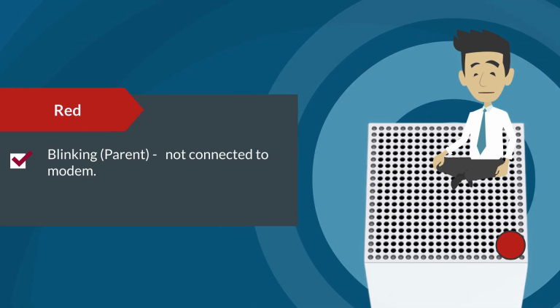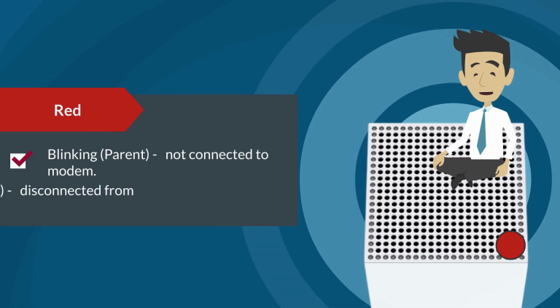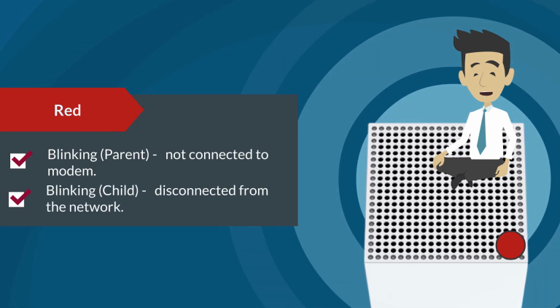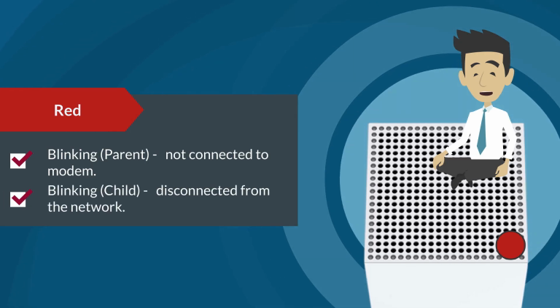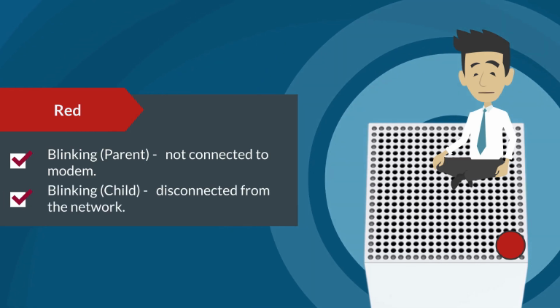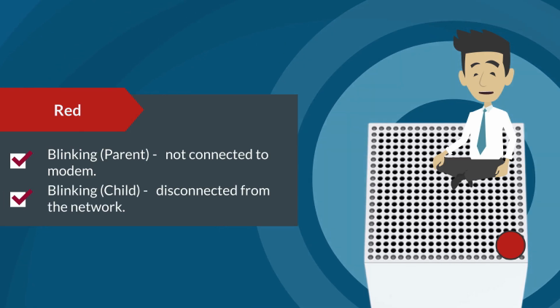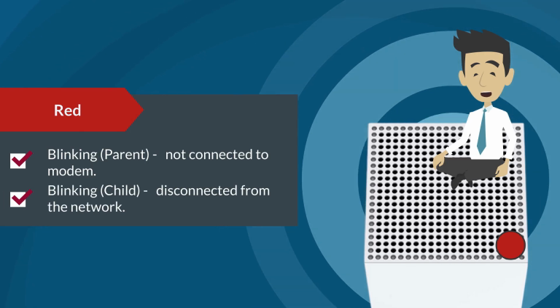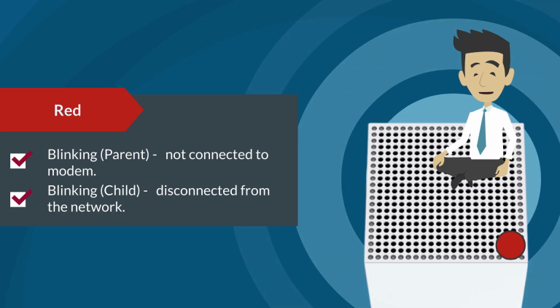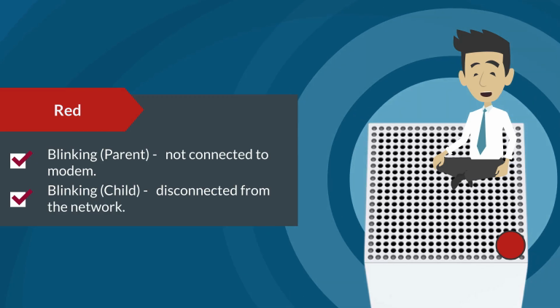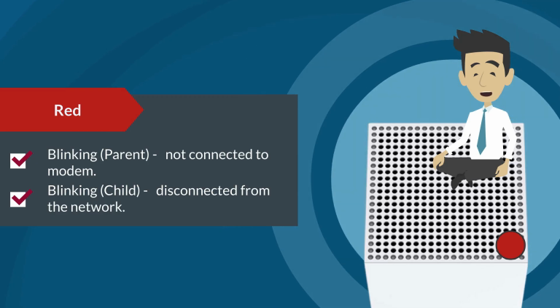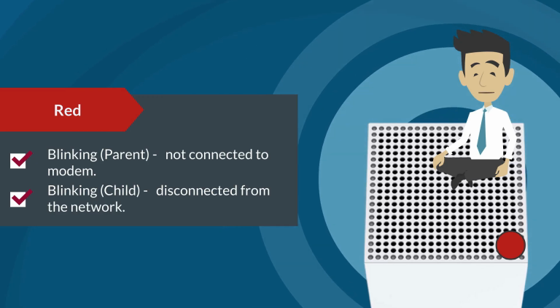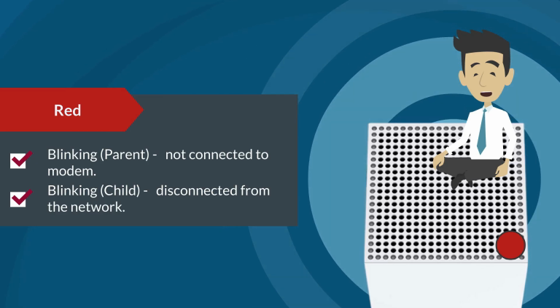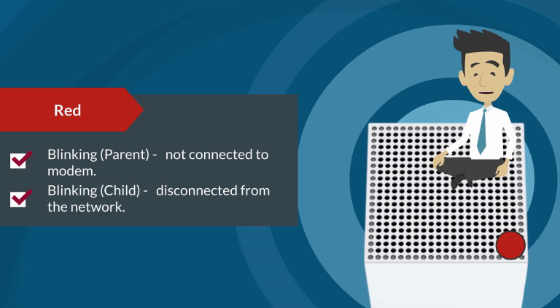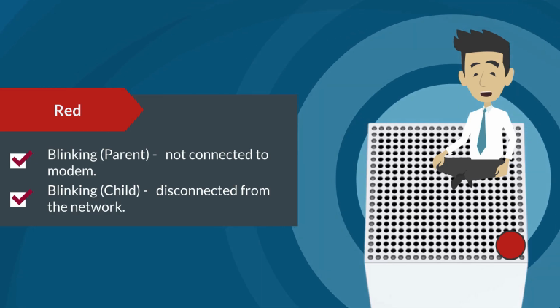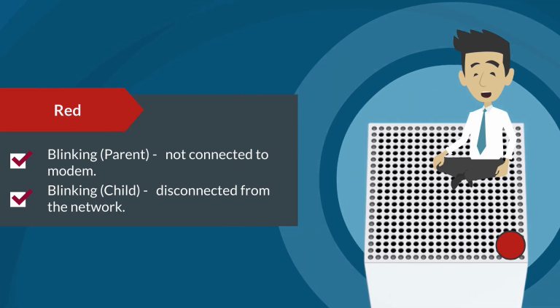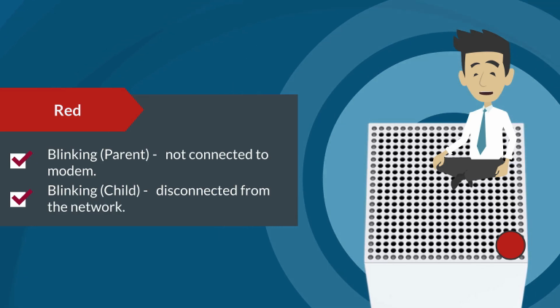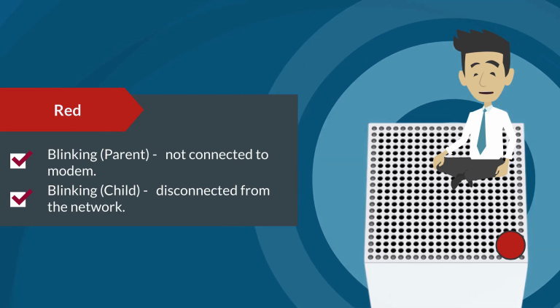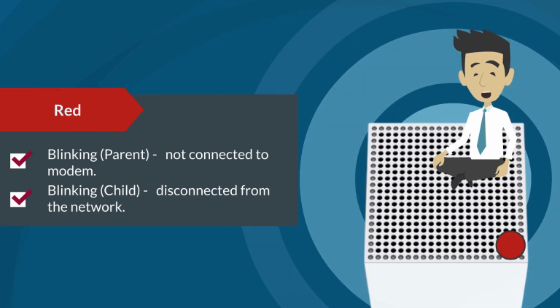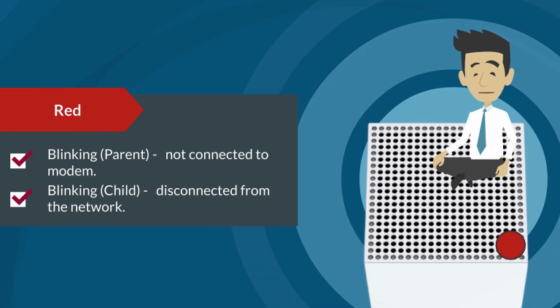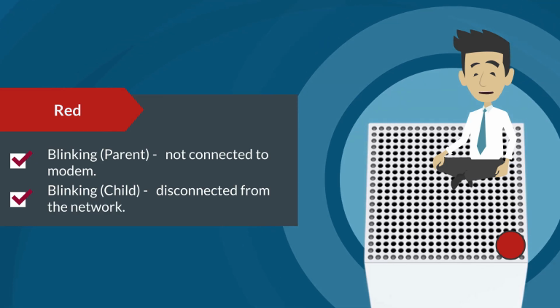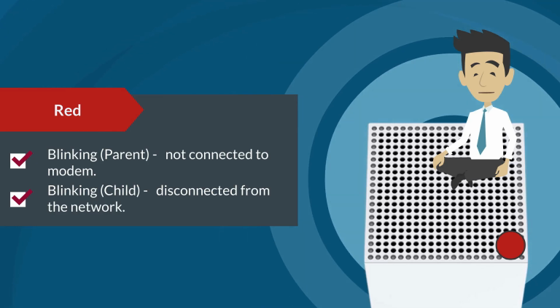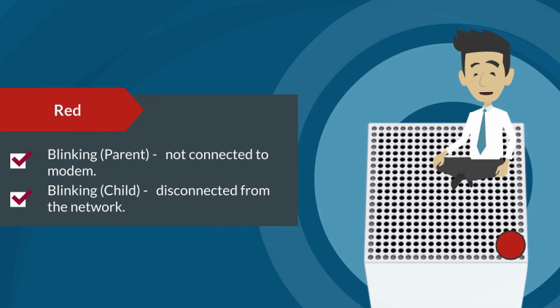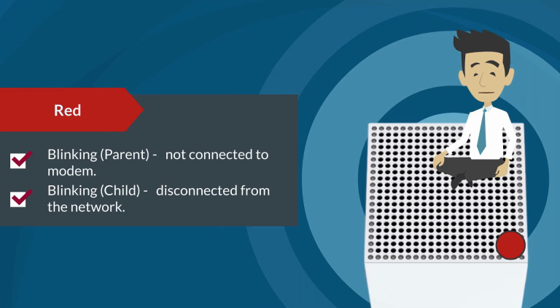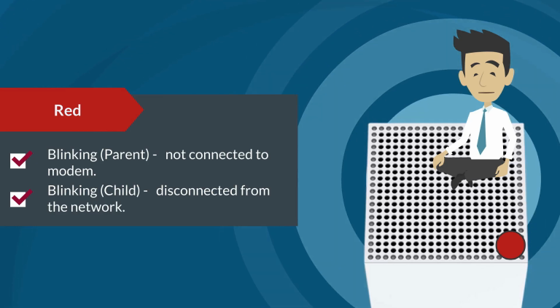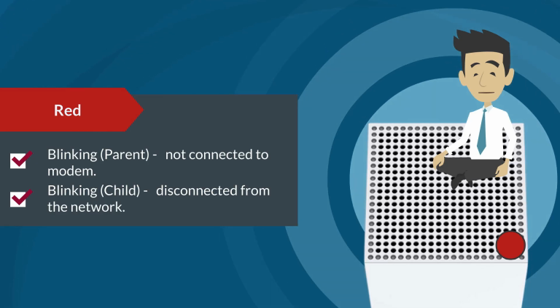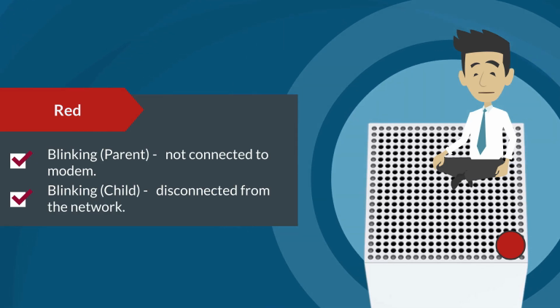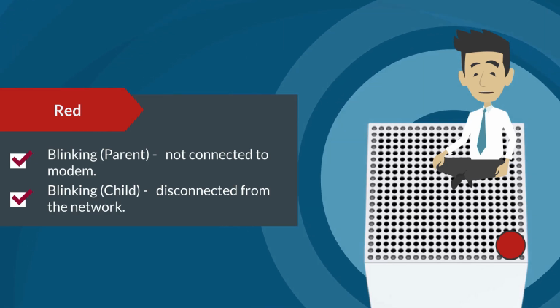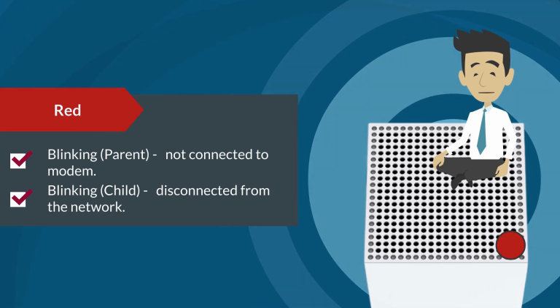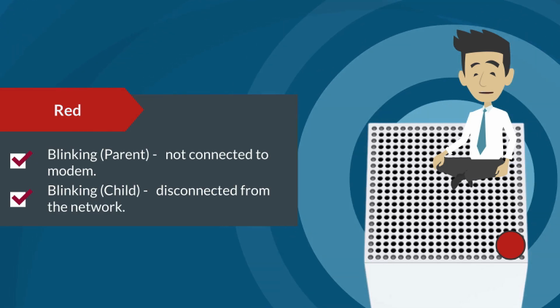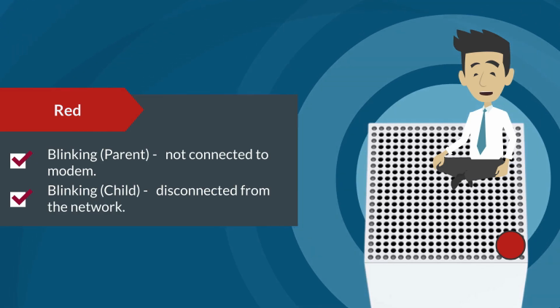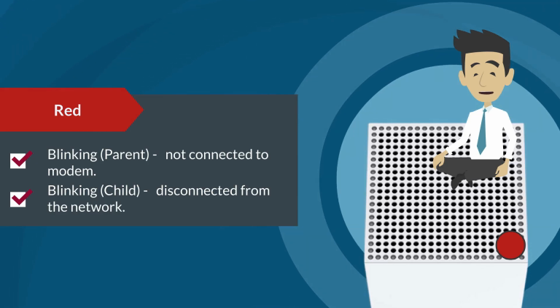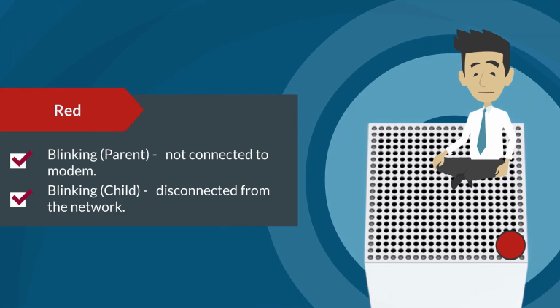If the LED is blinking red on a child node, it means that the node is disconnected from the network. Check if your parent node is online.